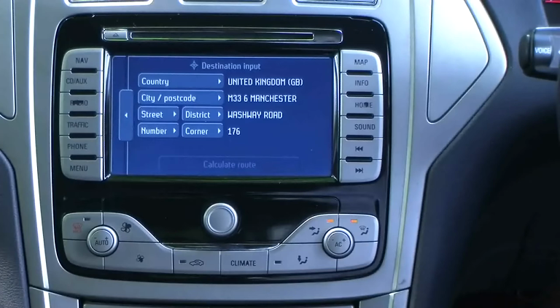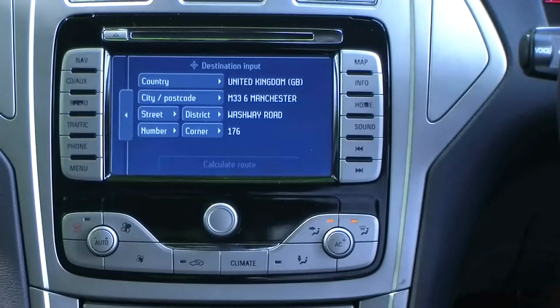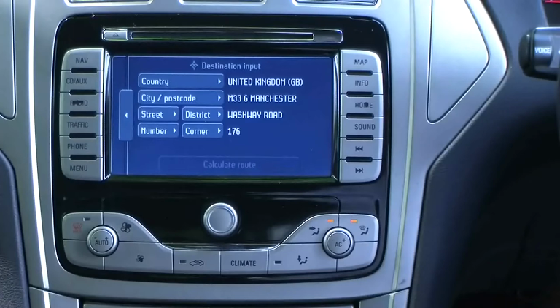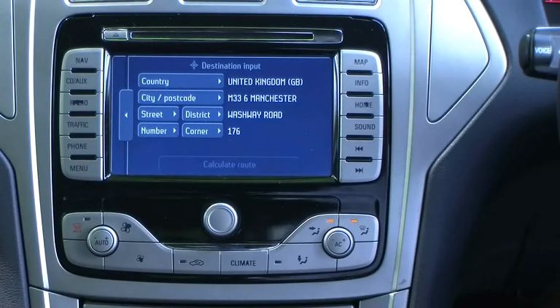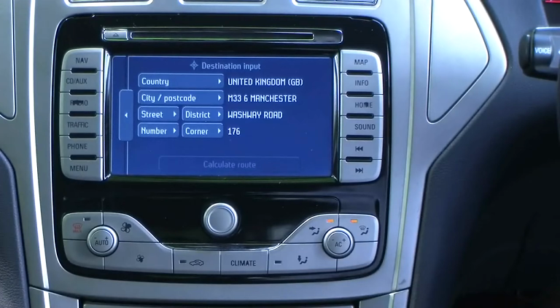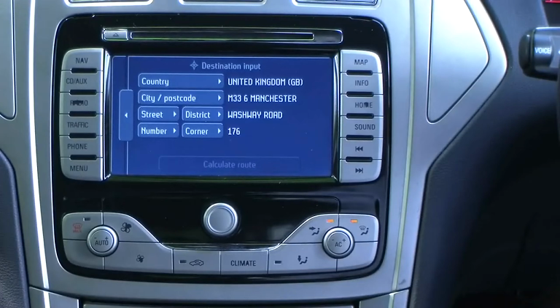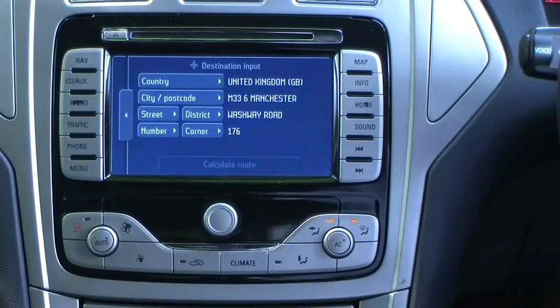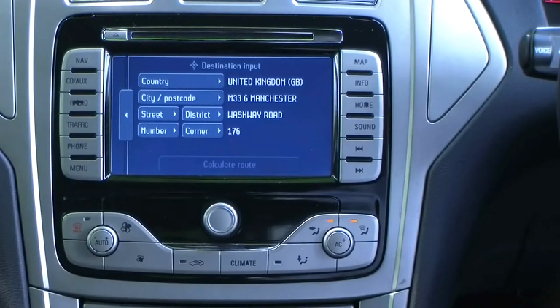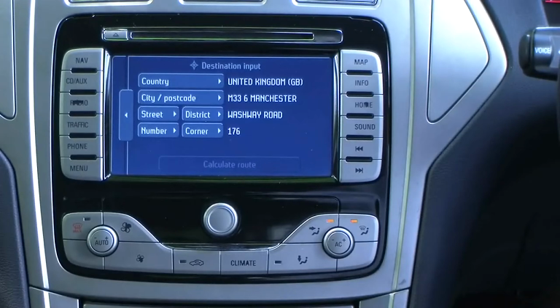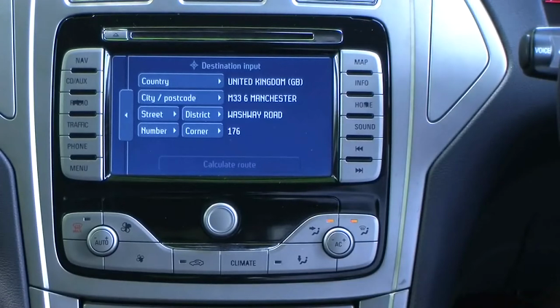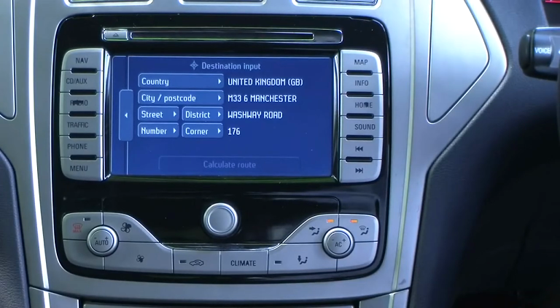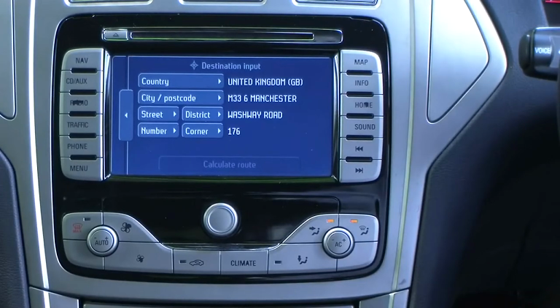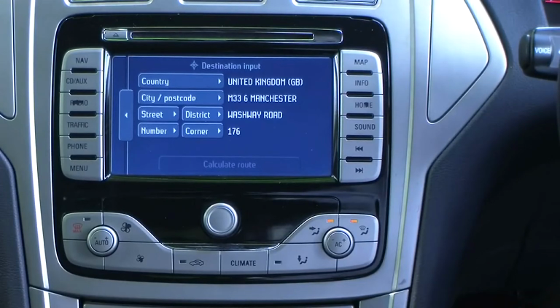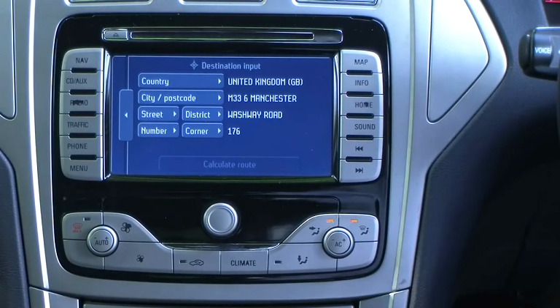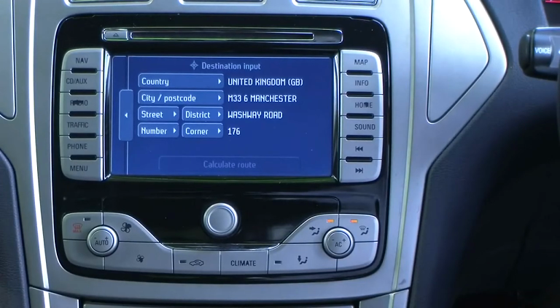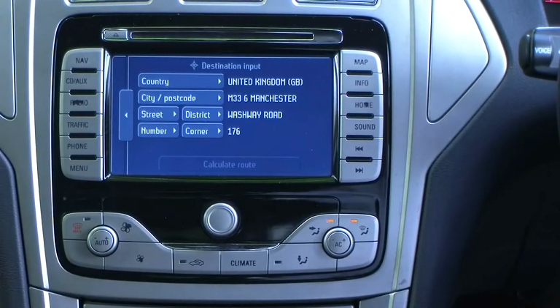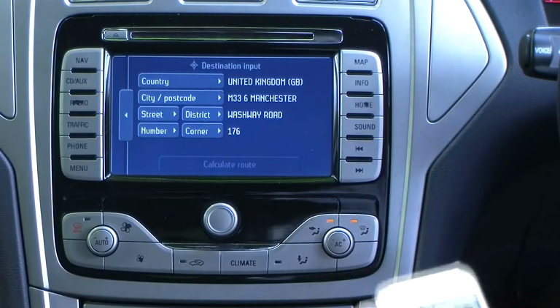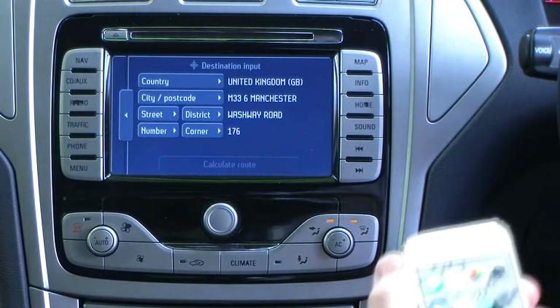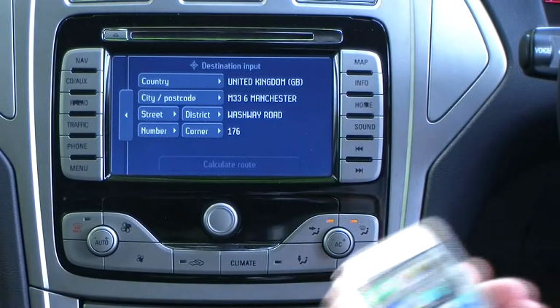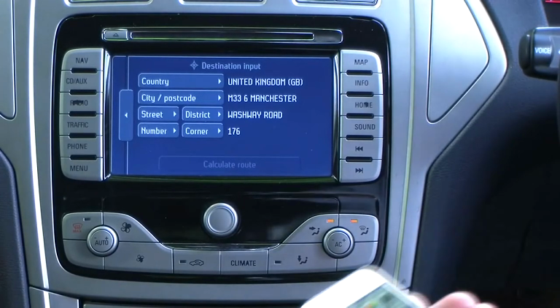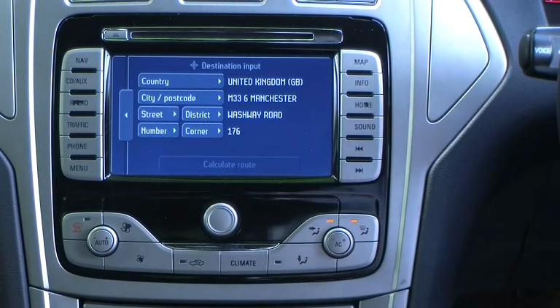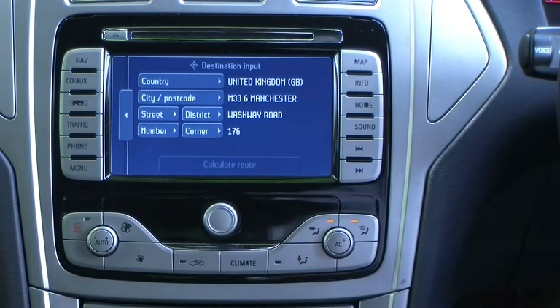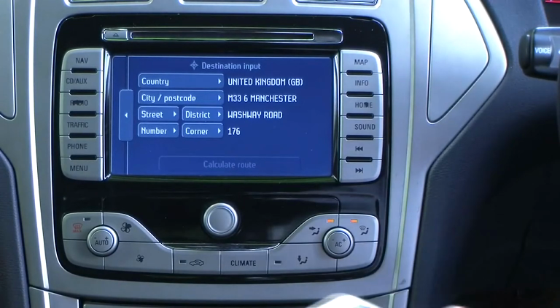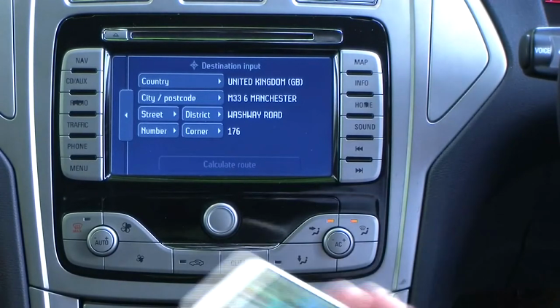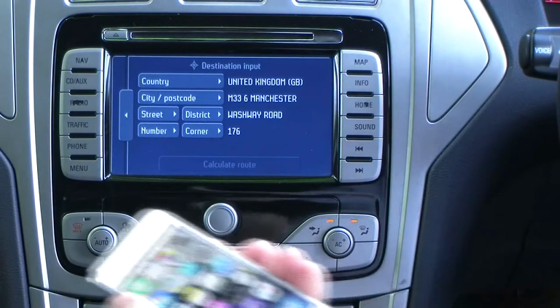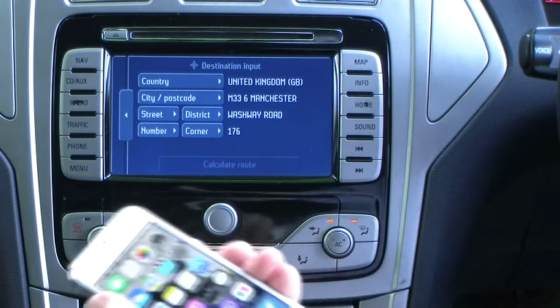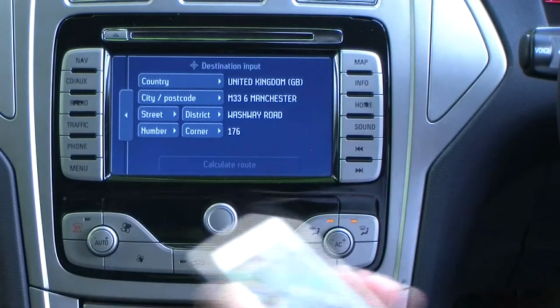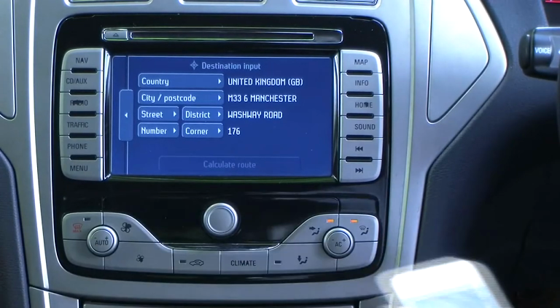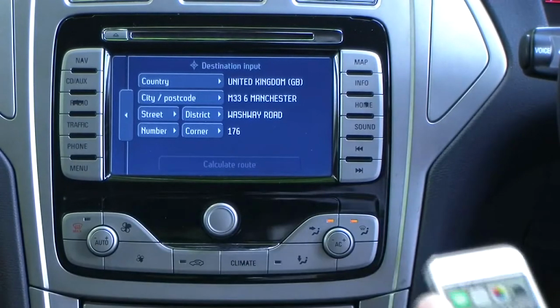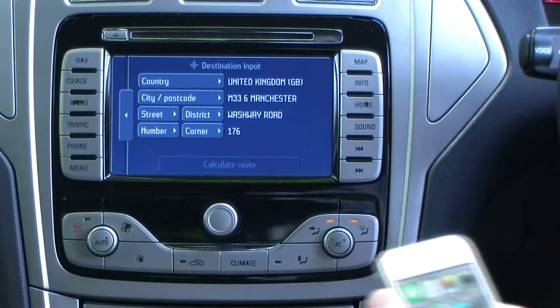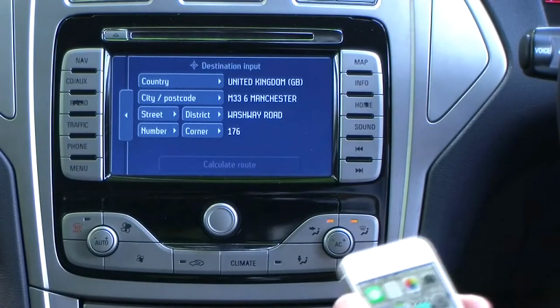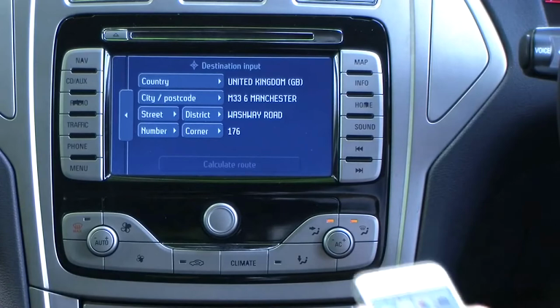I'll just show you how to sync your phone to the Bluetooth system in the Ford Mondeo.